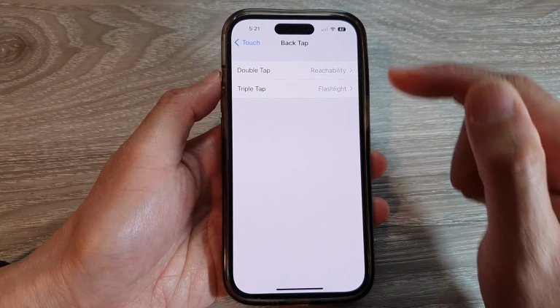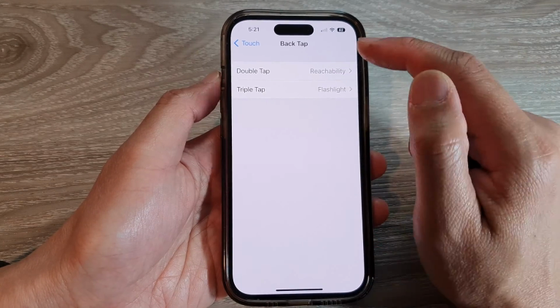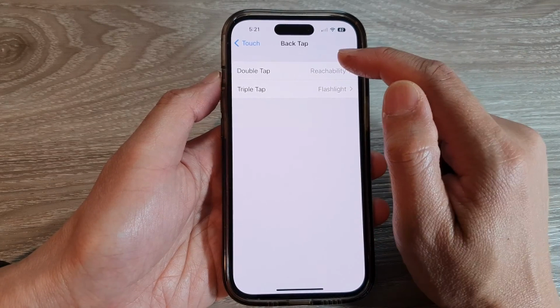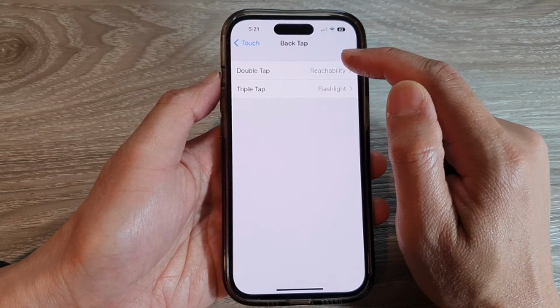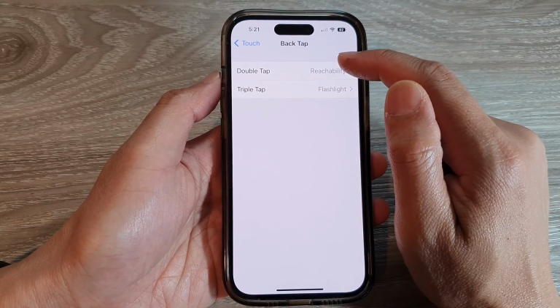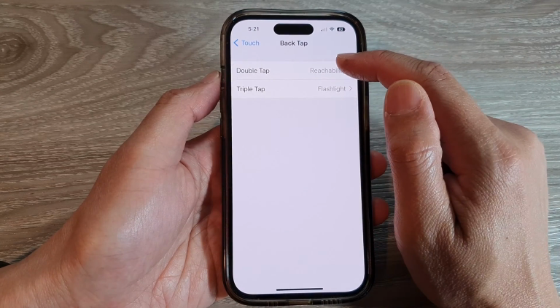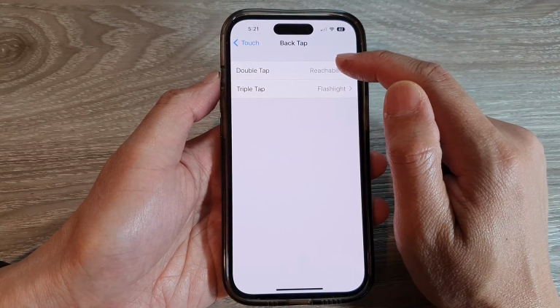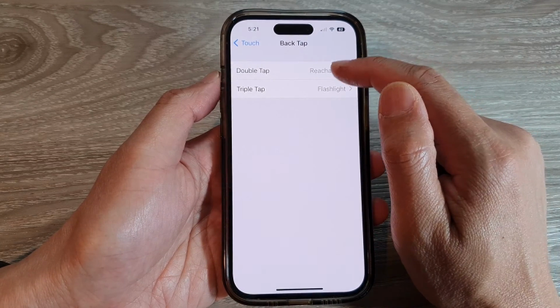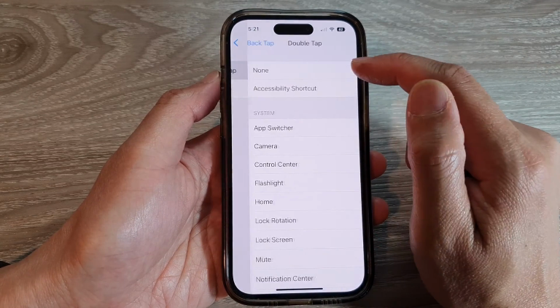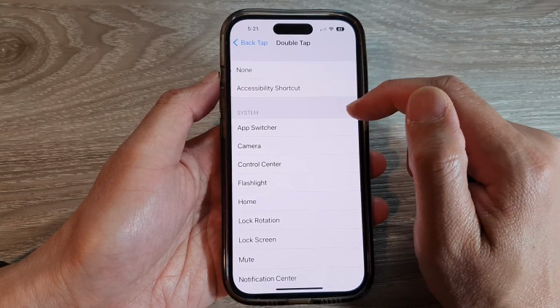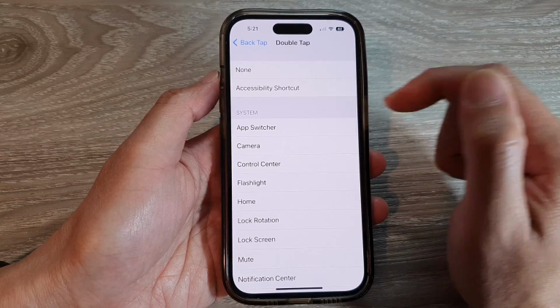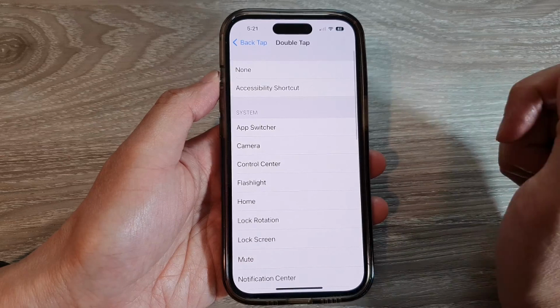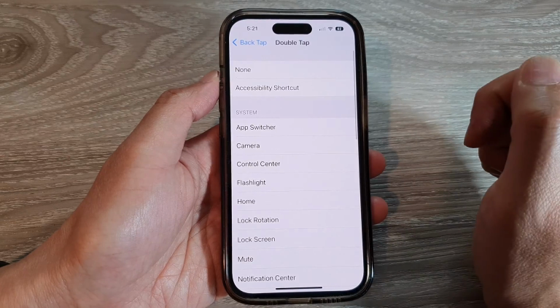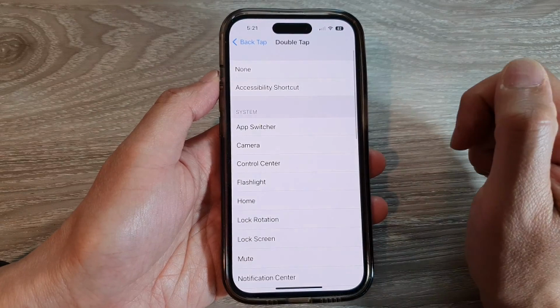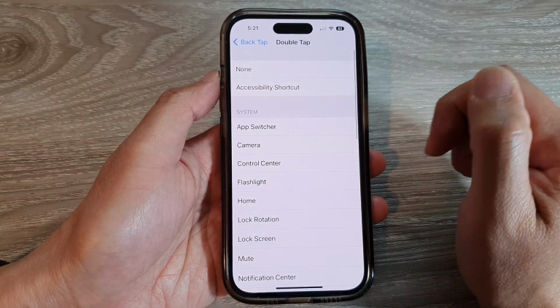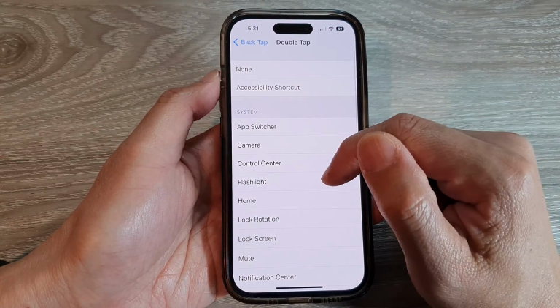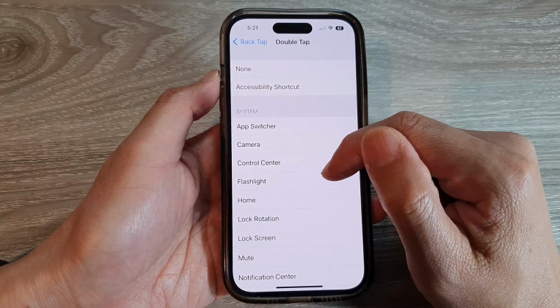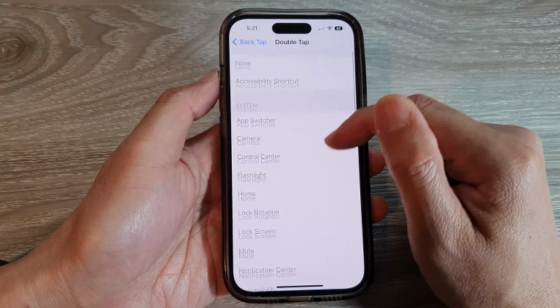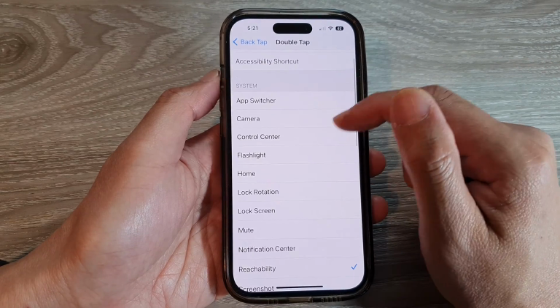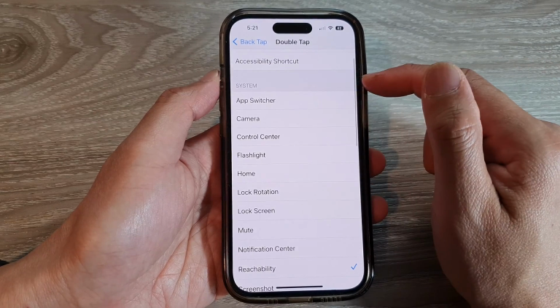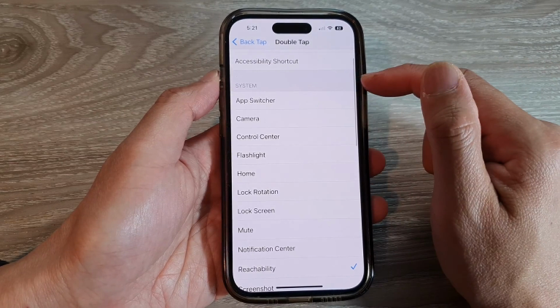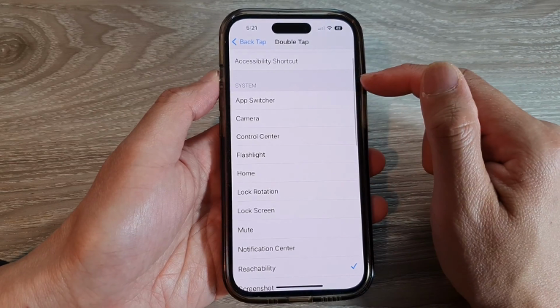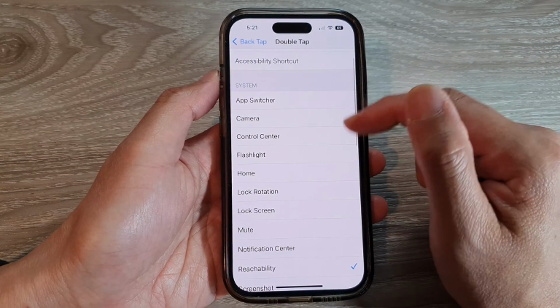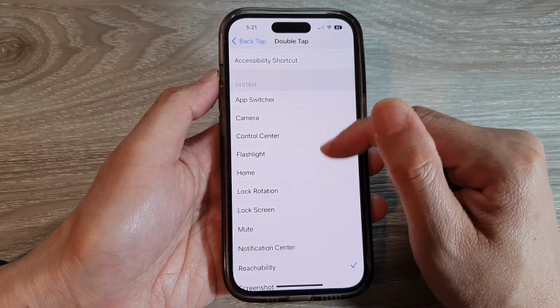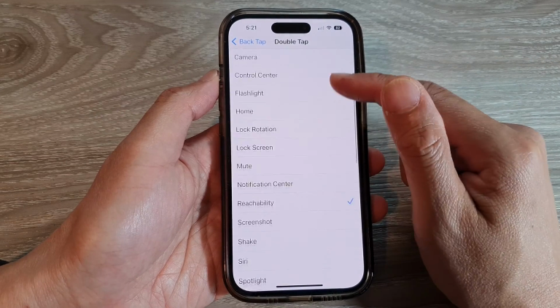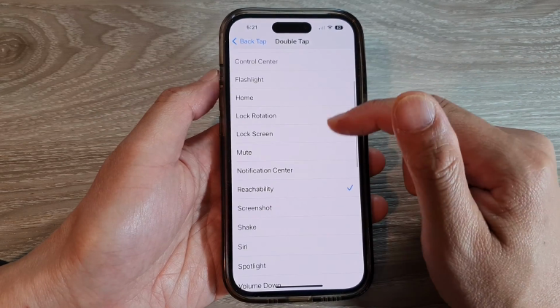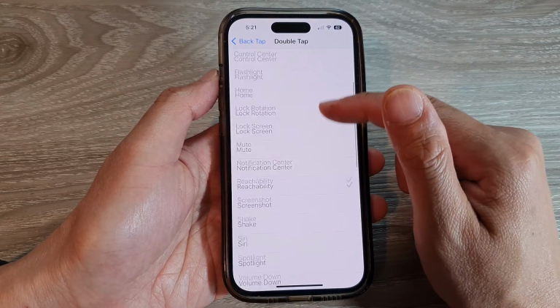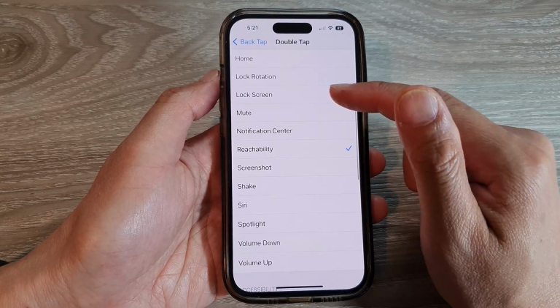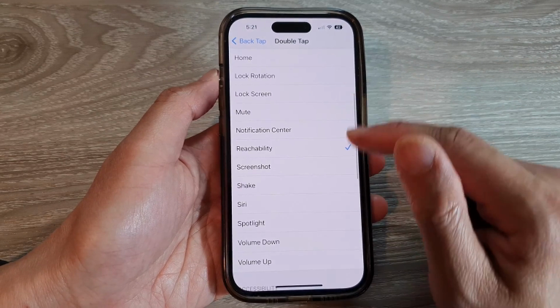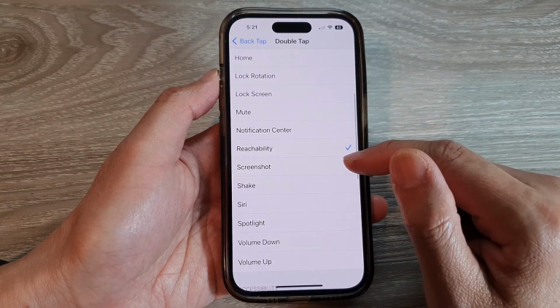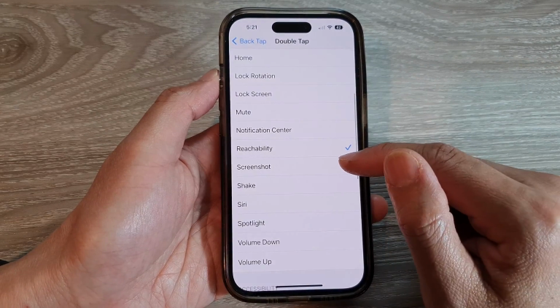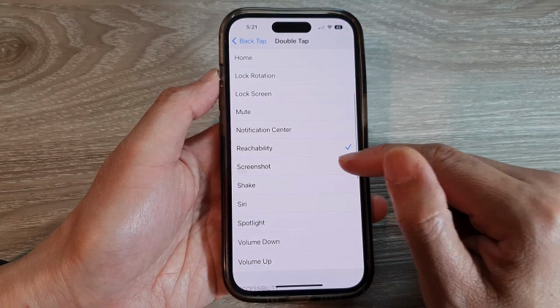Then tap on Double Tap or Triple Tap. In here, go to the System section and tap on Screenshot.